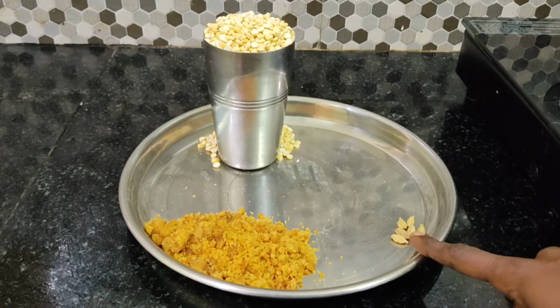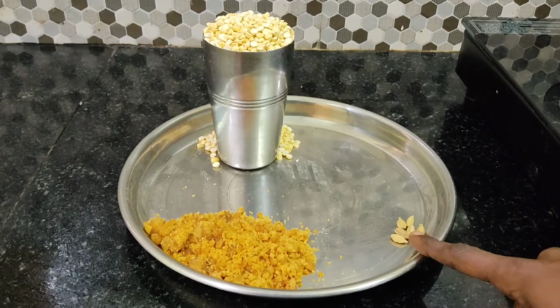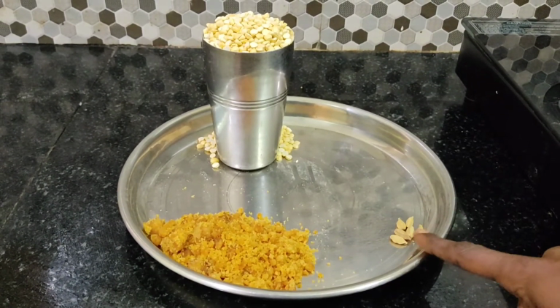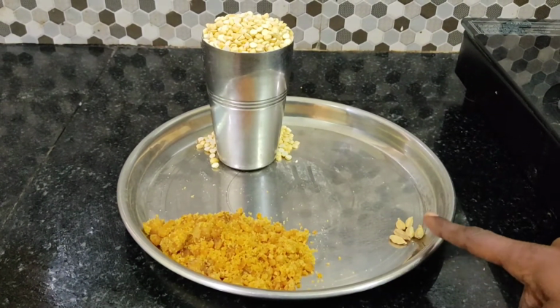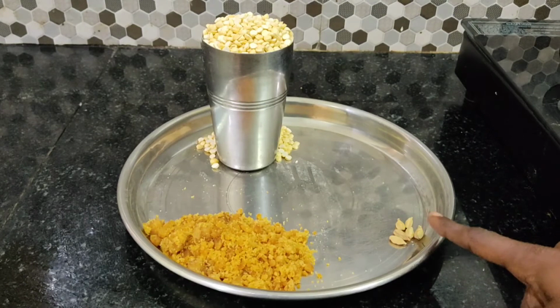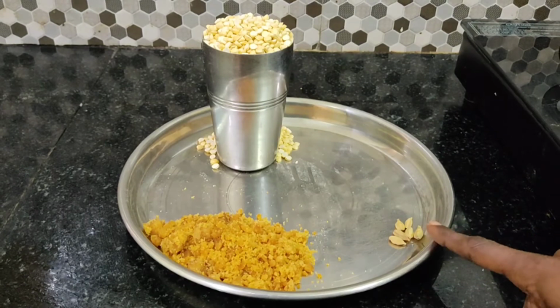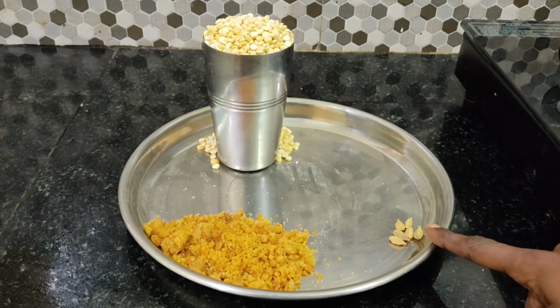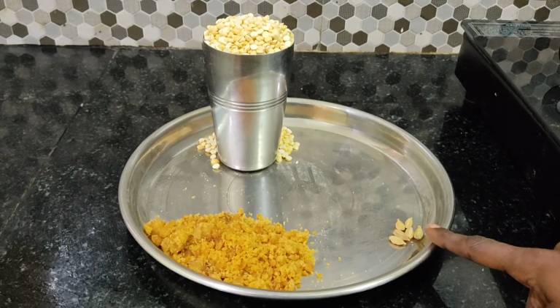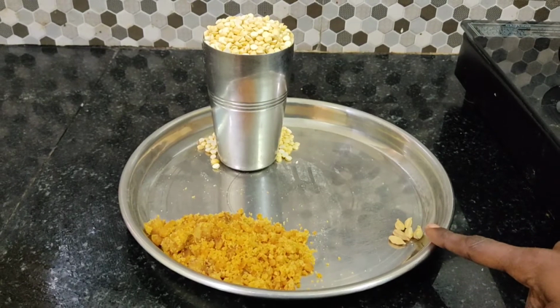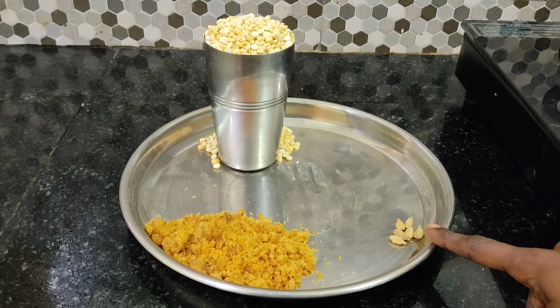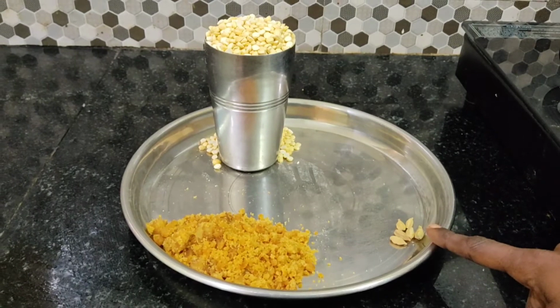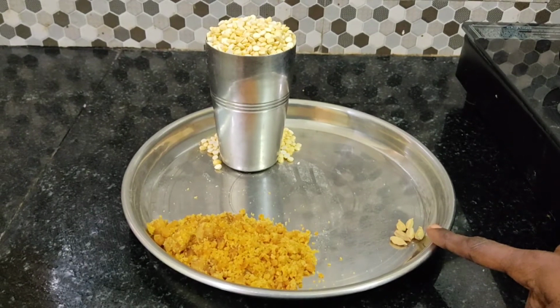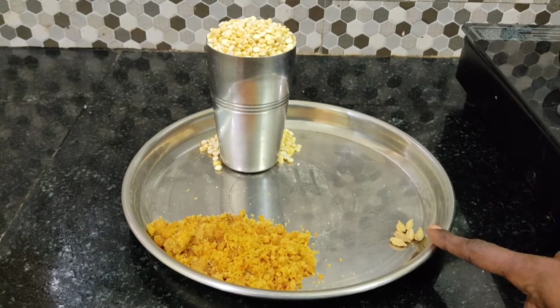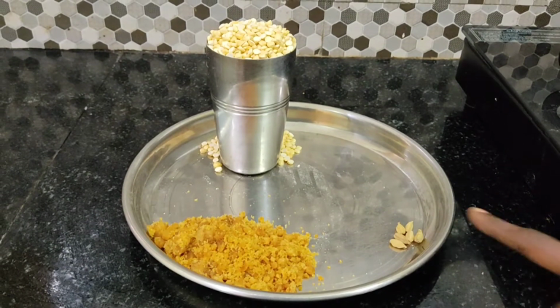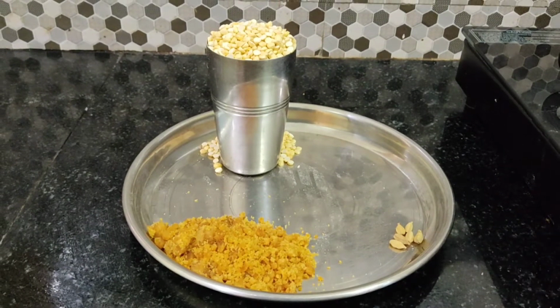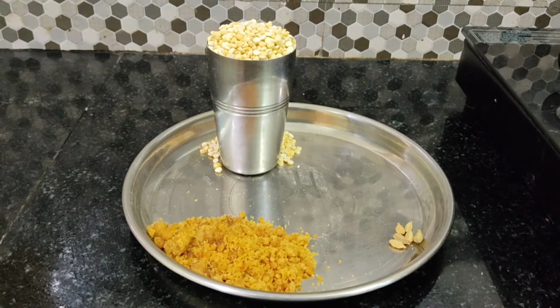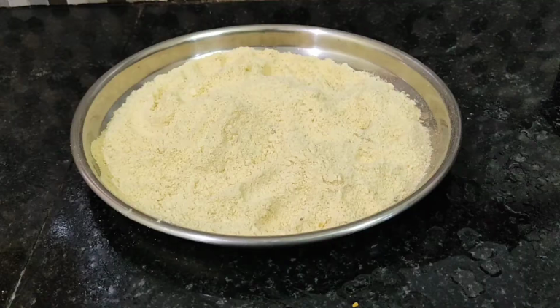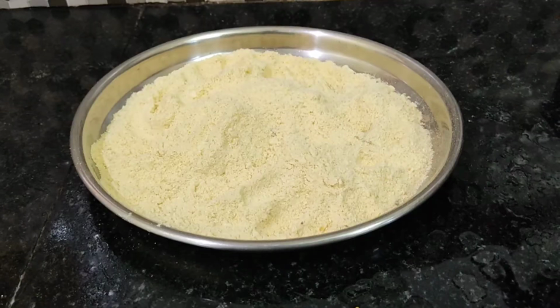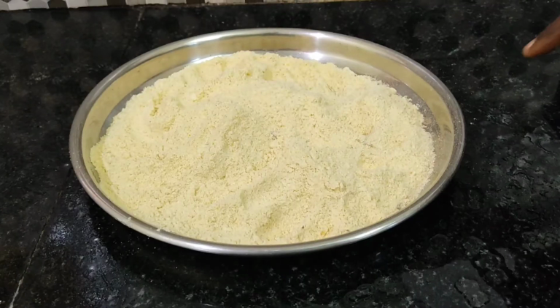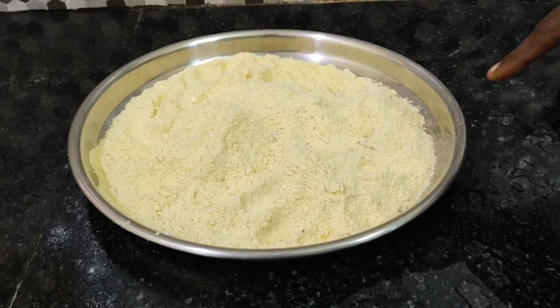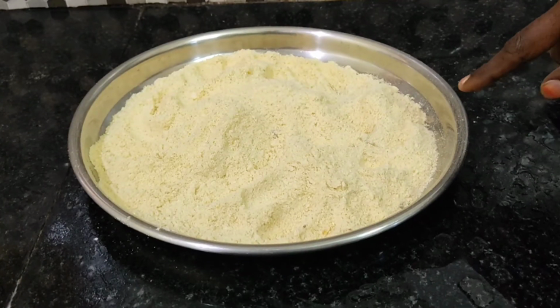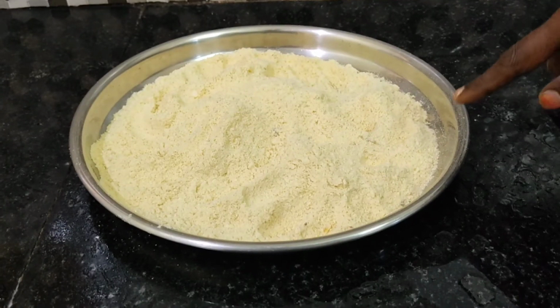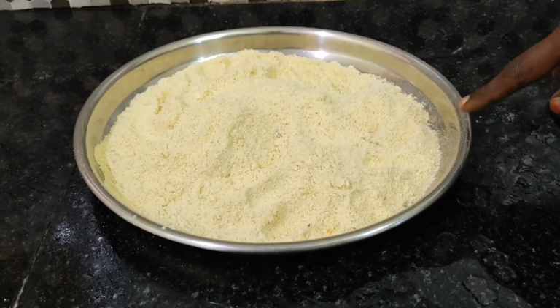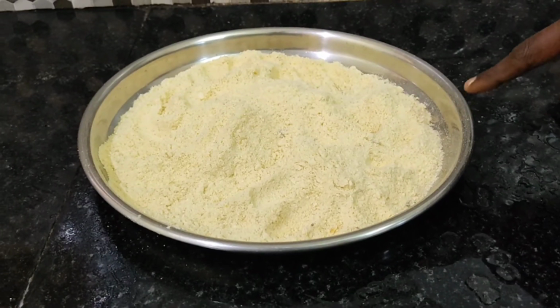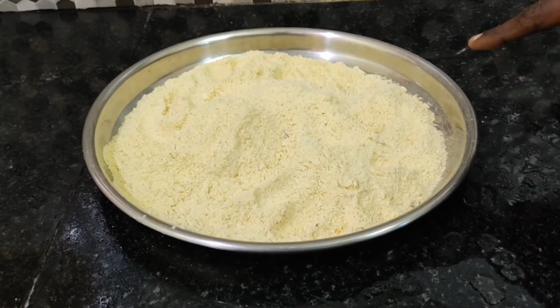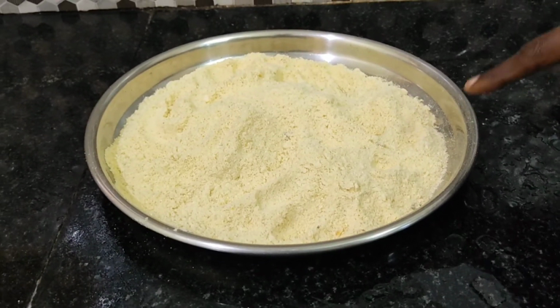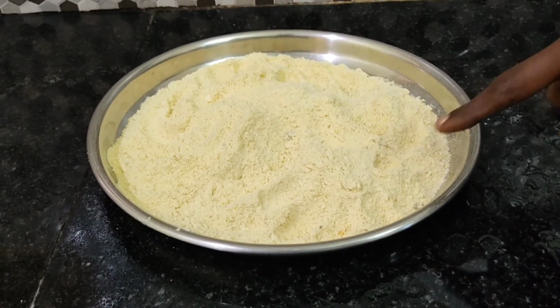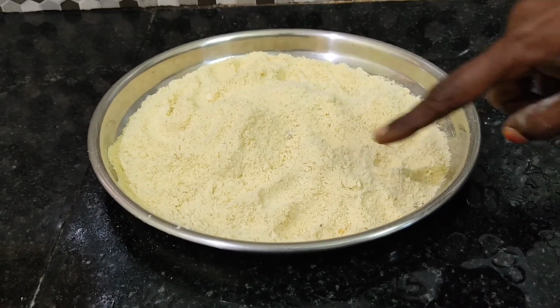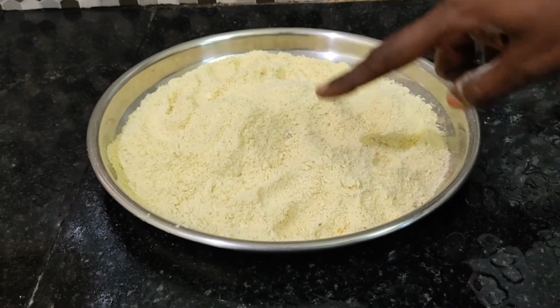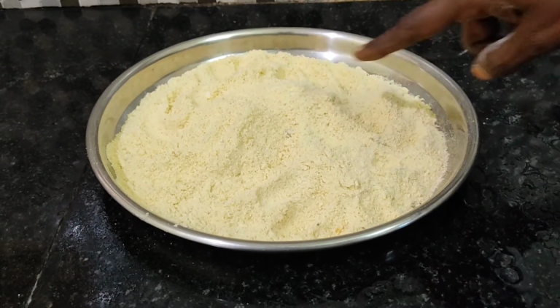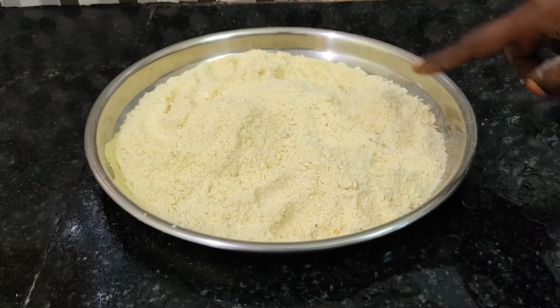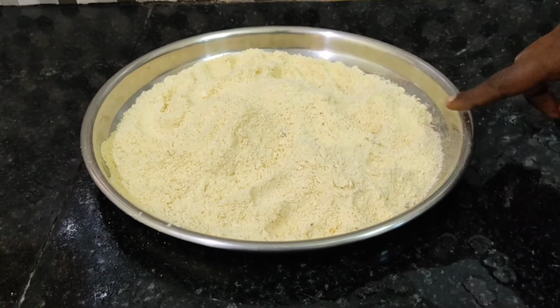We are going to grind the food and the noodles.